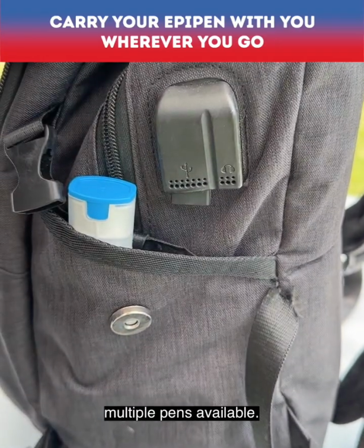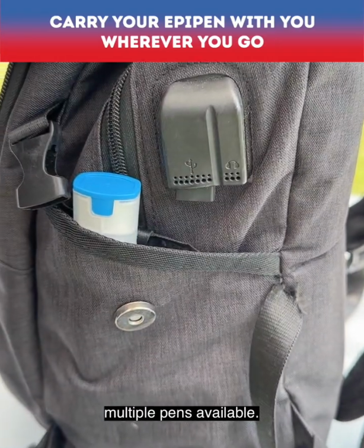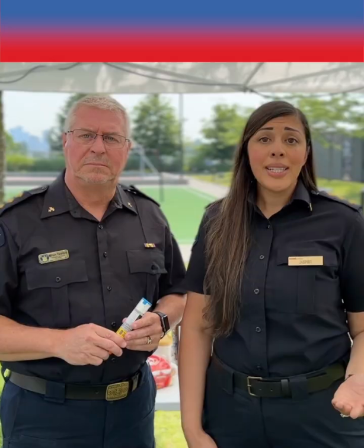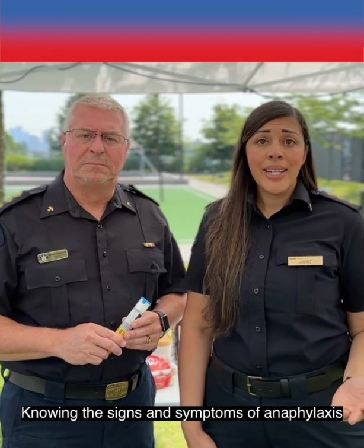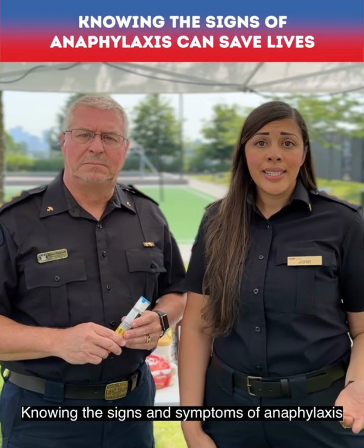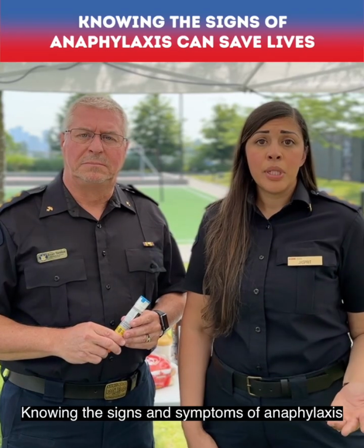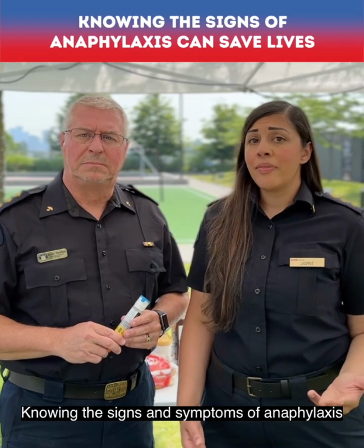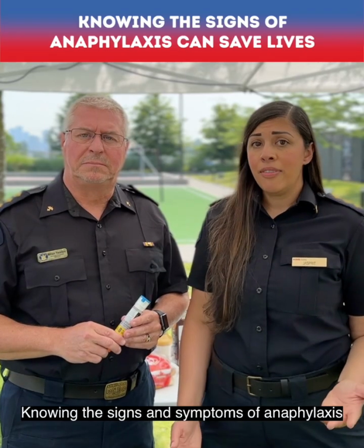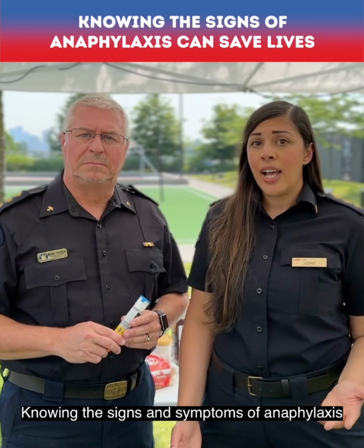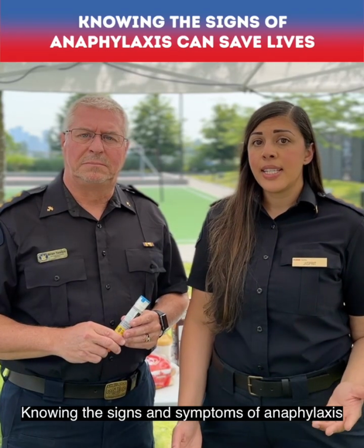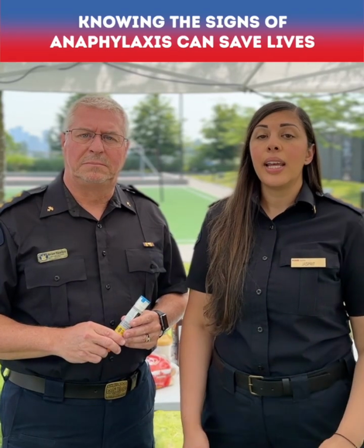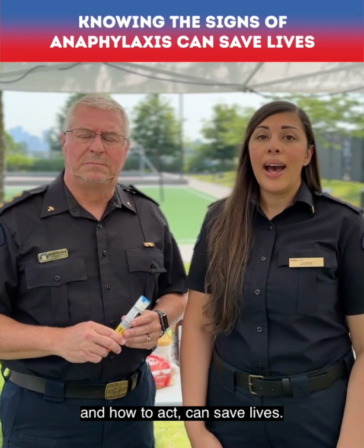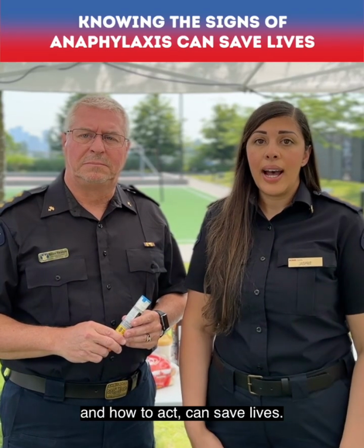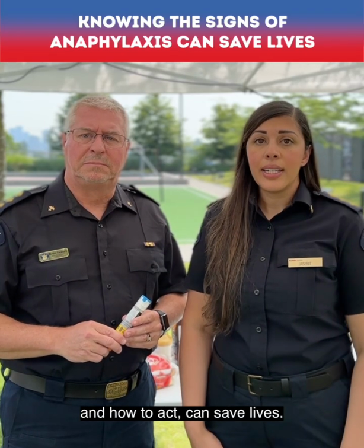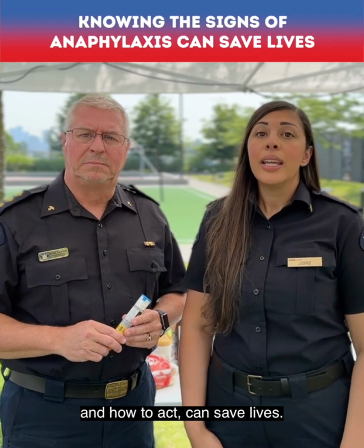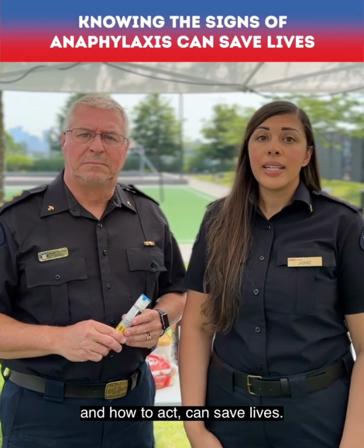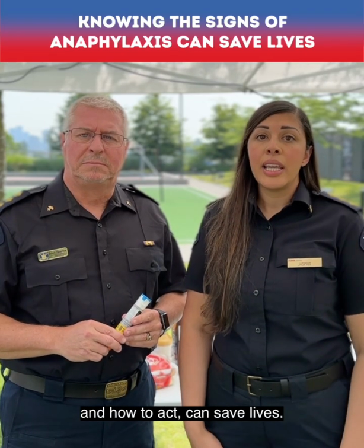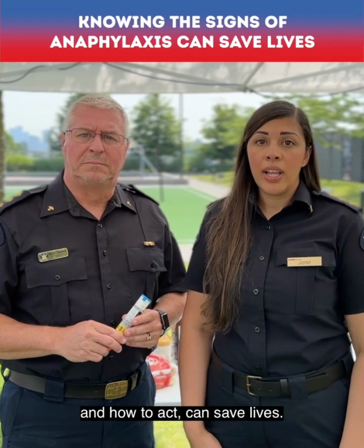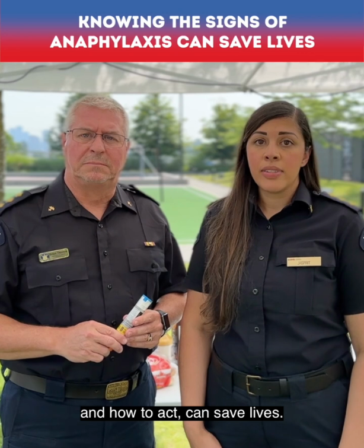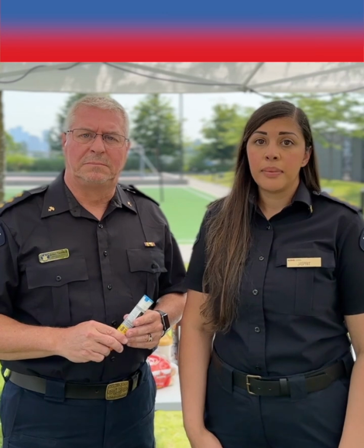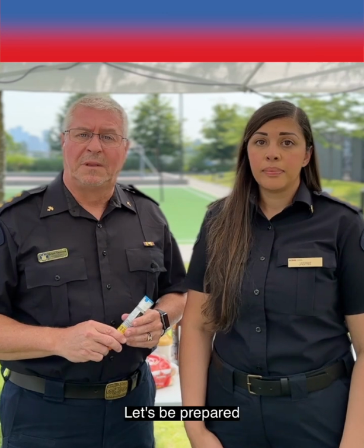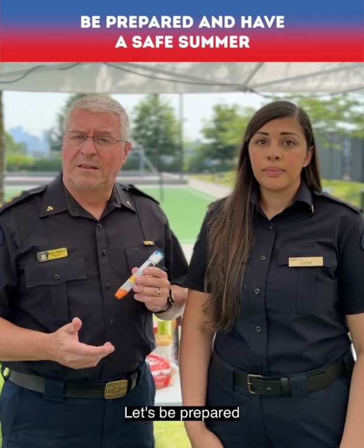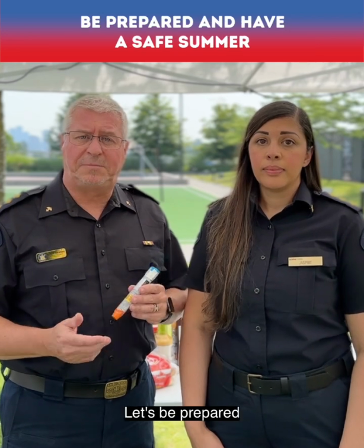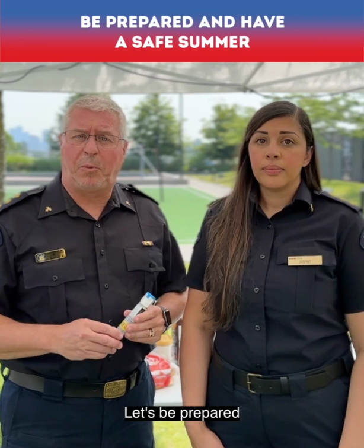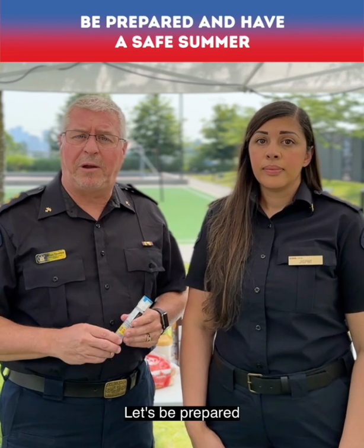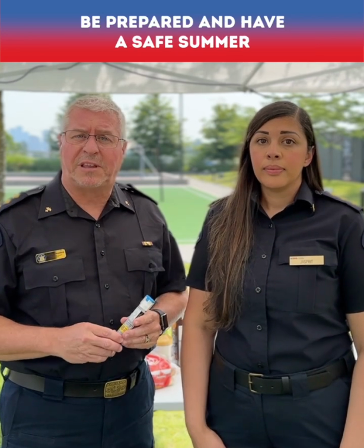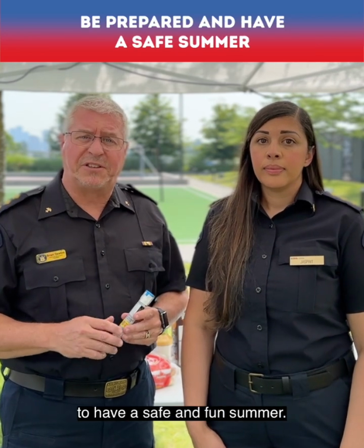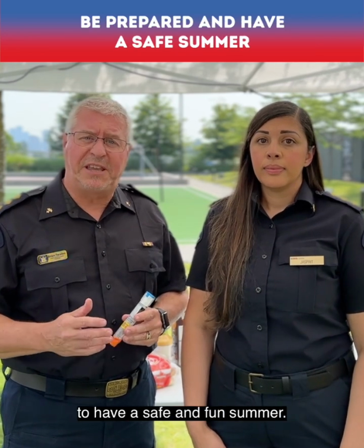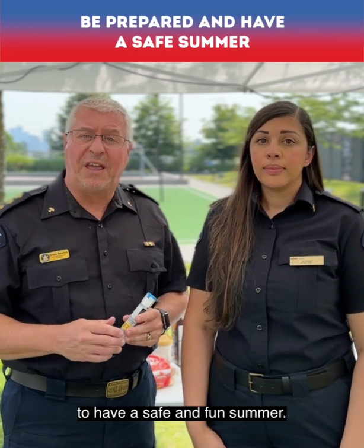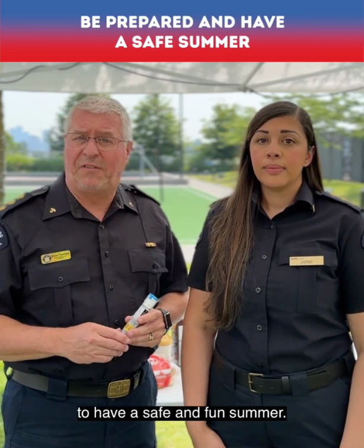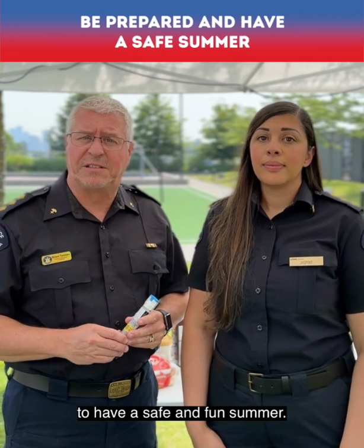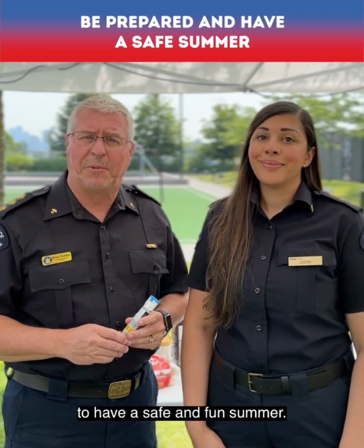Knowing the signs and symptoms of anaphylaxis and how to act can save lives. Let's be prepared to have a safe and fun summer.